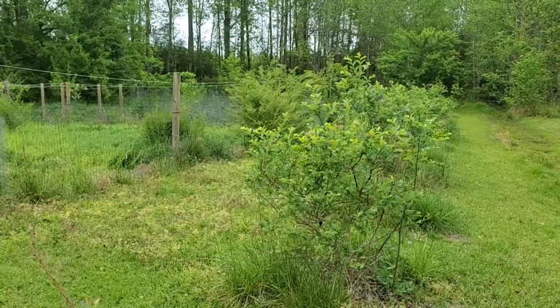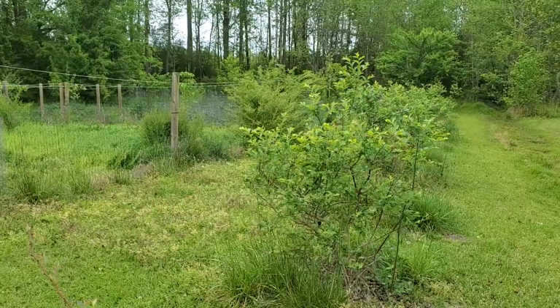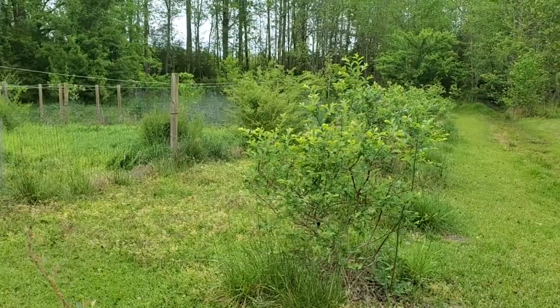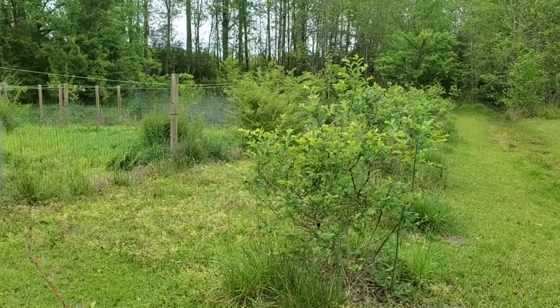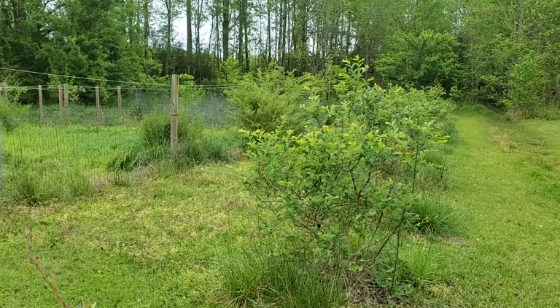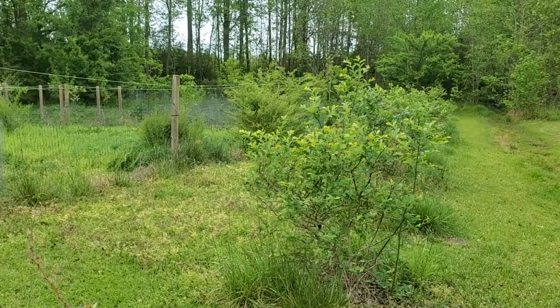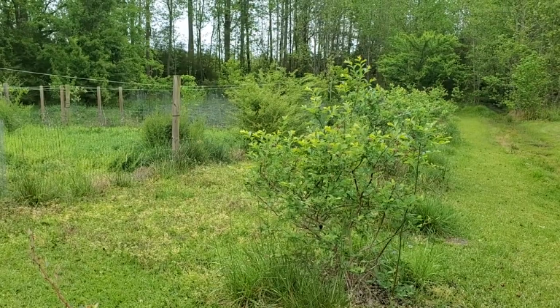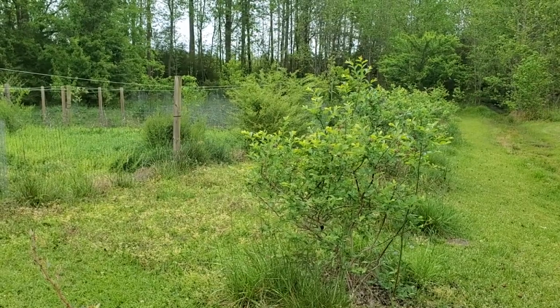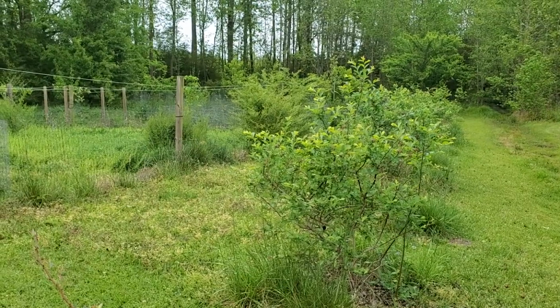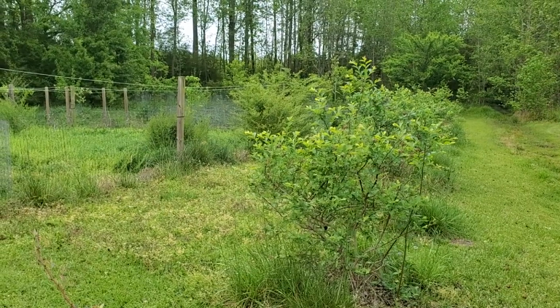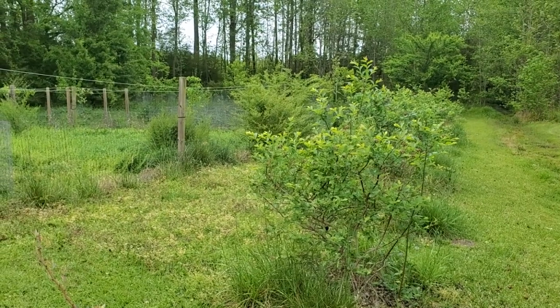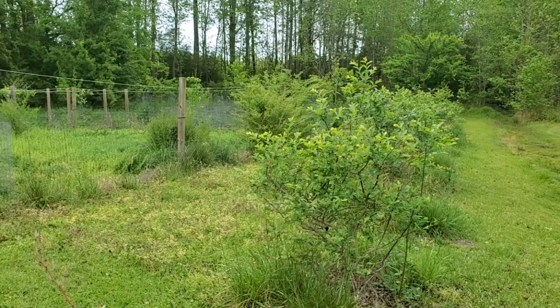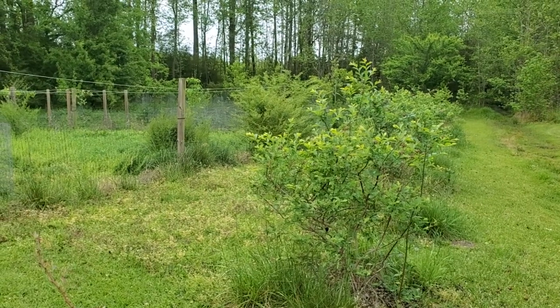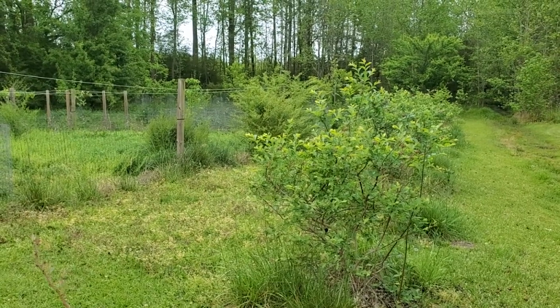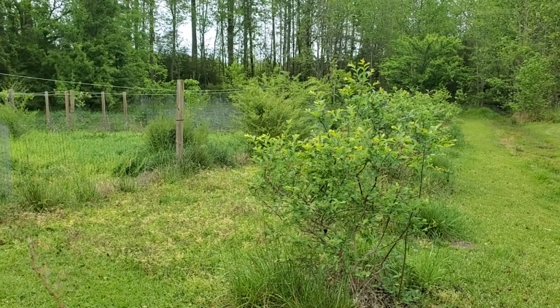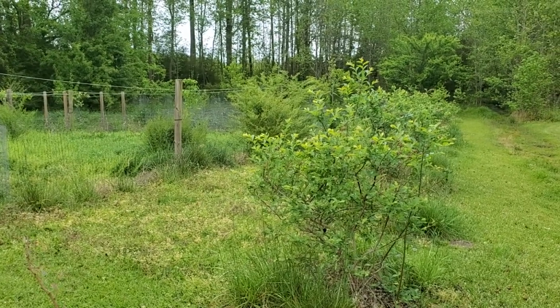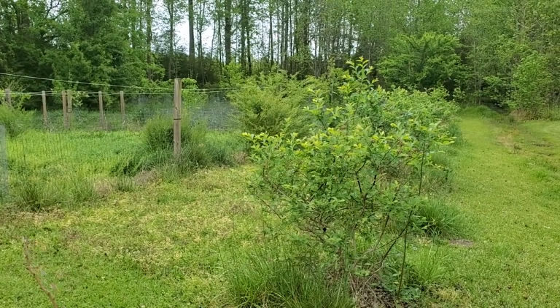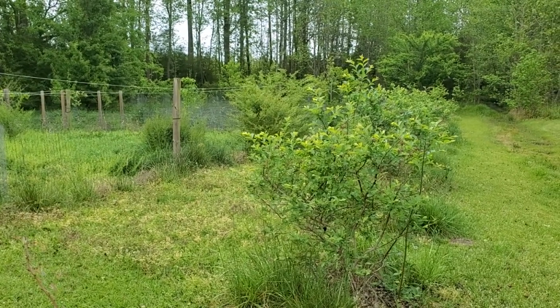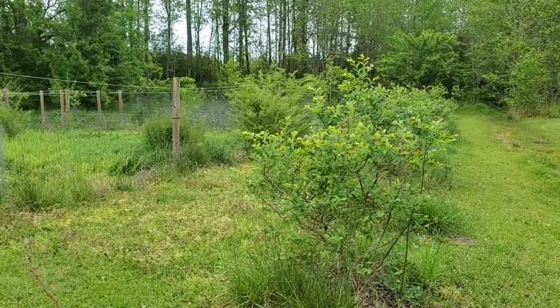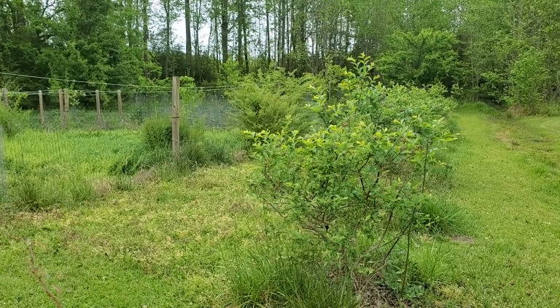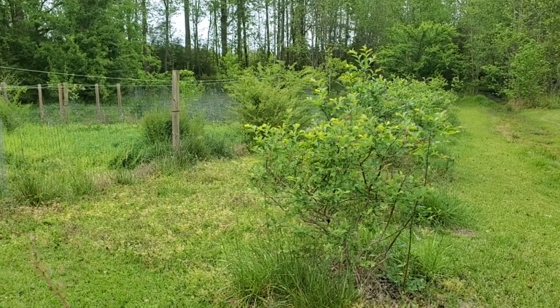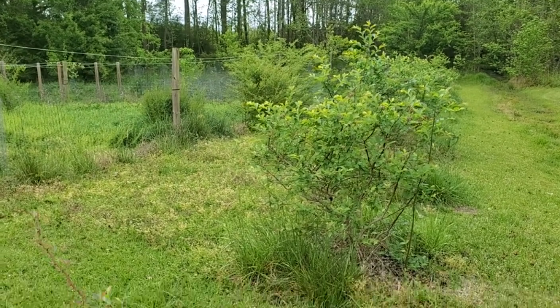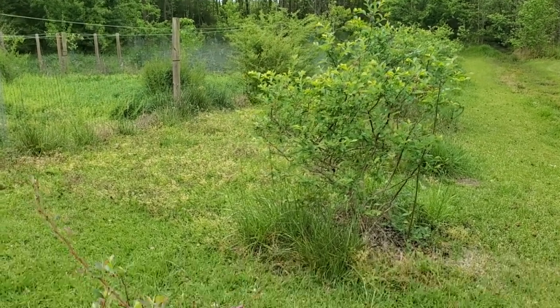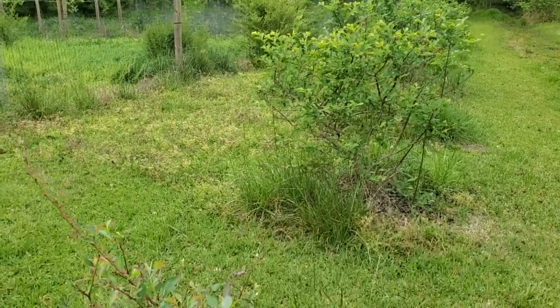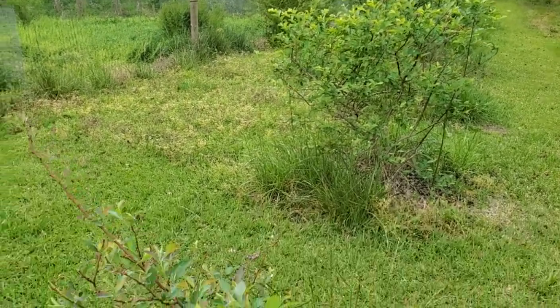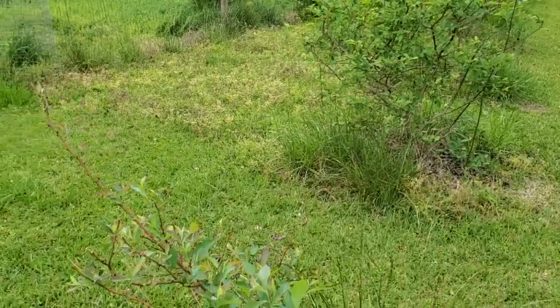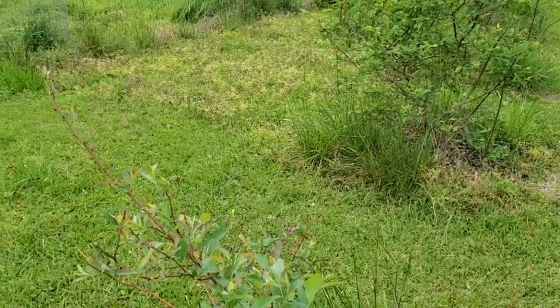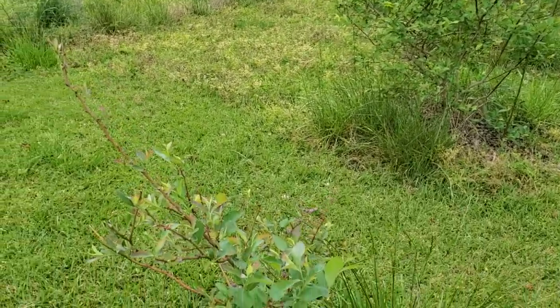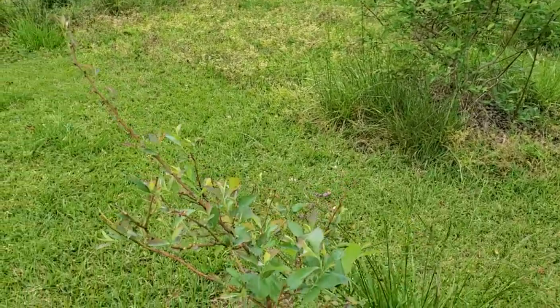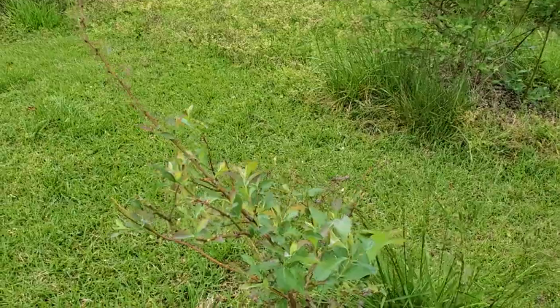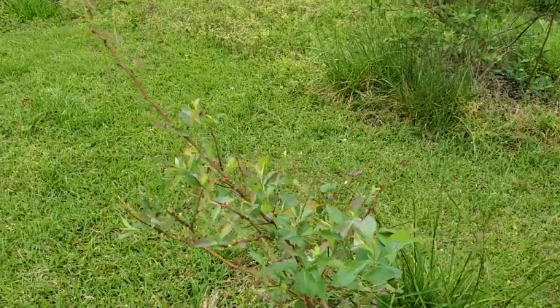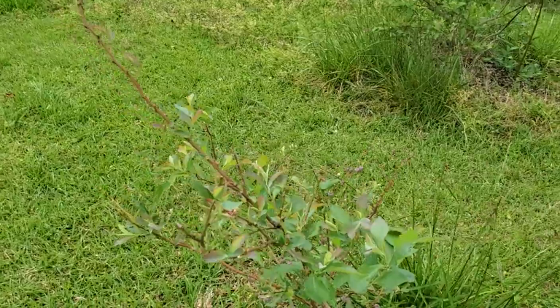Hey guys, welcome to part two of this week's food forest tours over here at the blueberries.